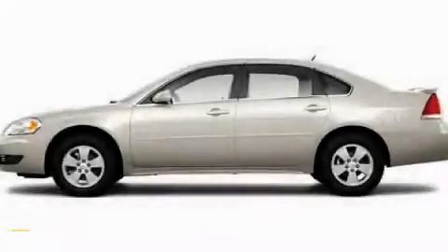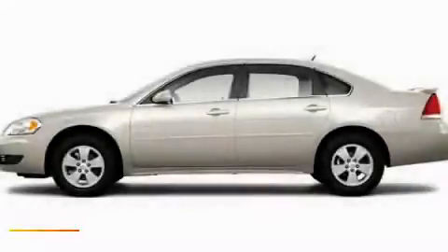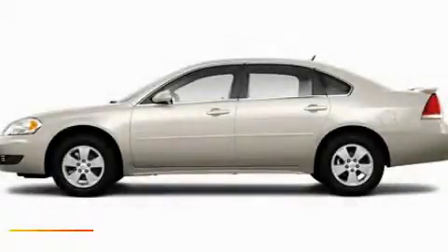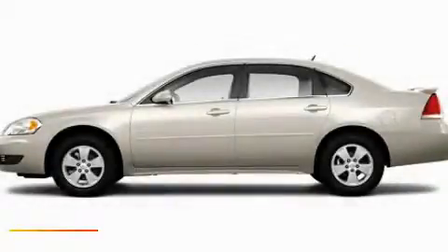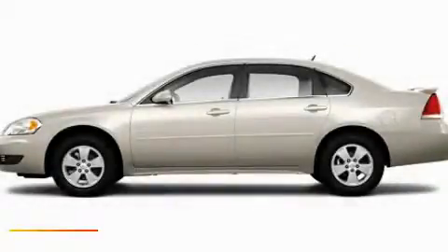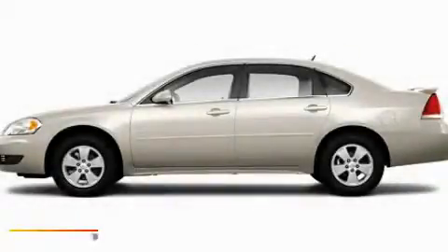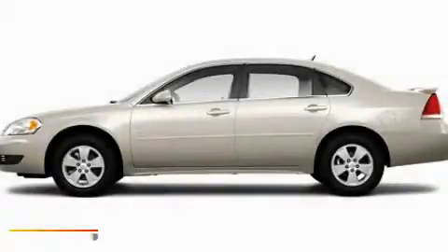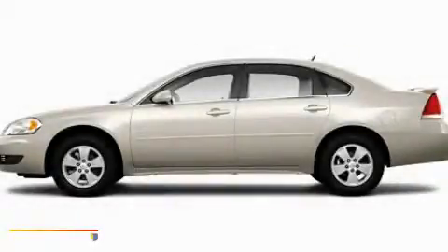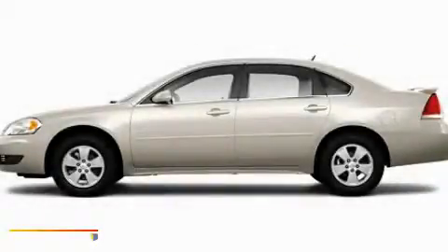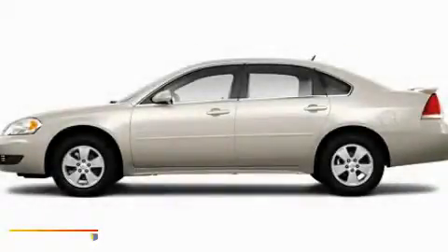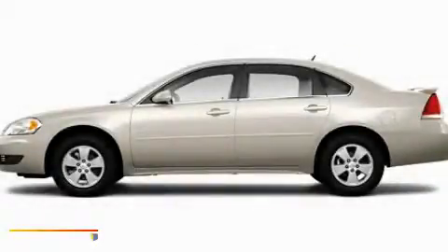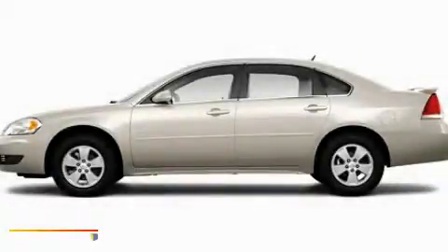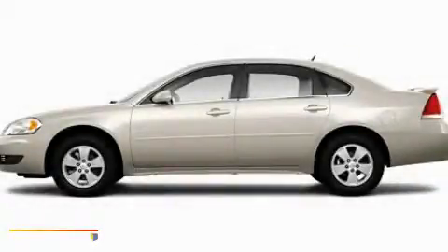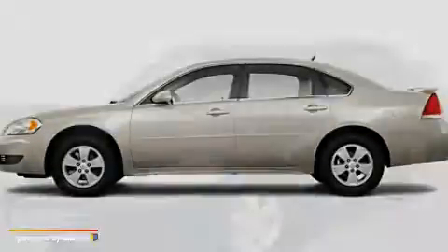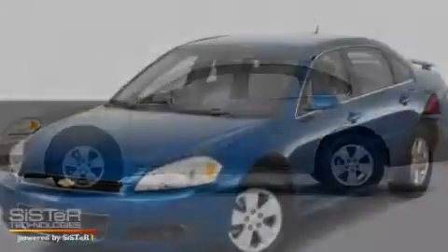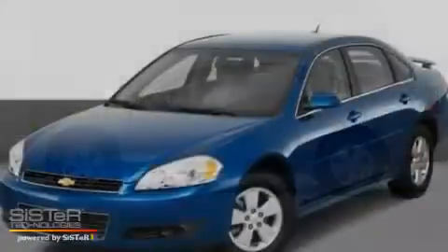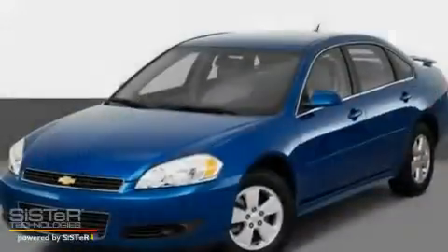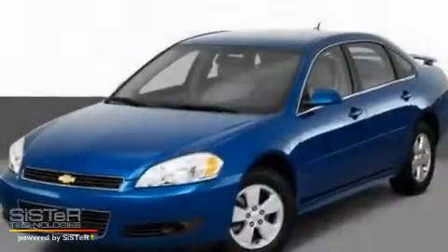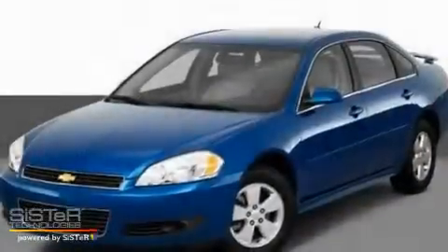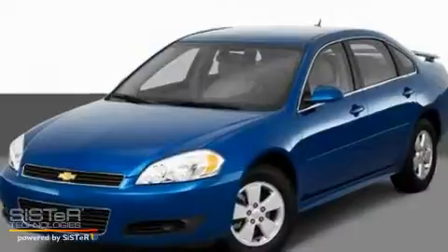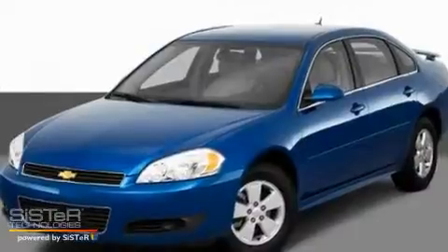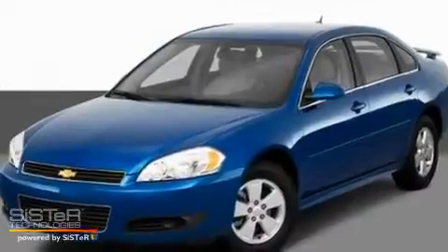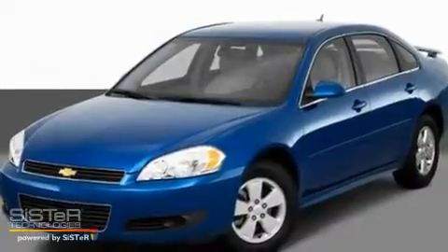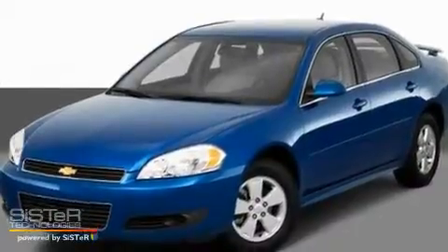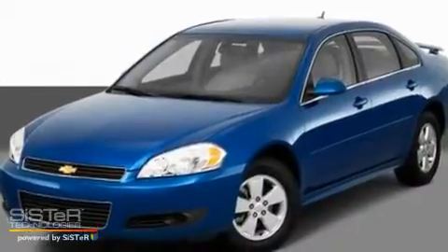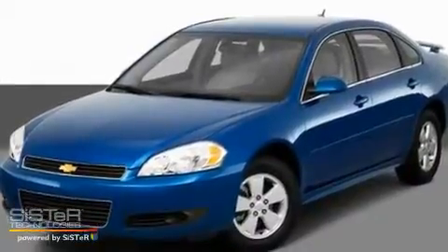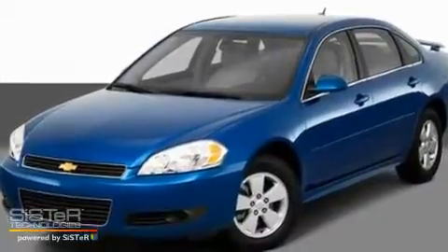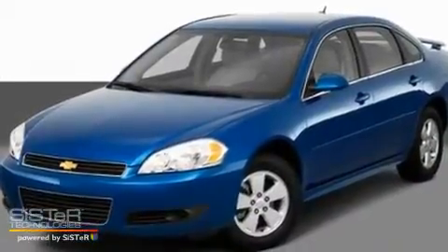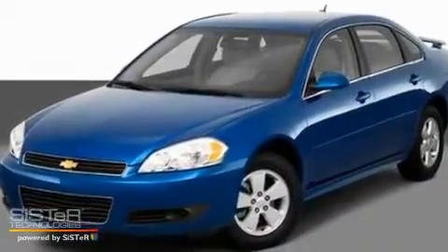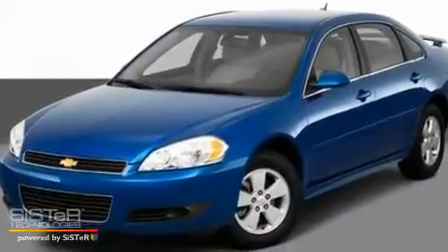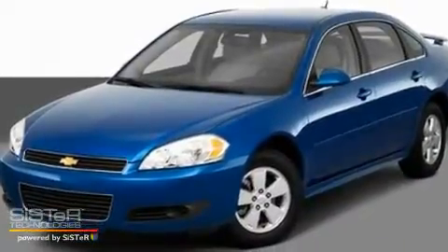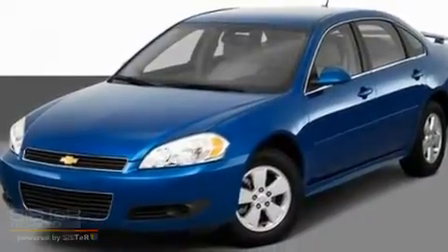This is a 2010 Chevrolet Impala. It has a 3.5-liter, six-cylinder engine and an automatic transmission.